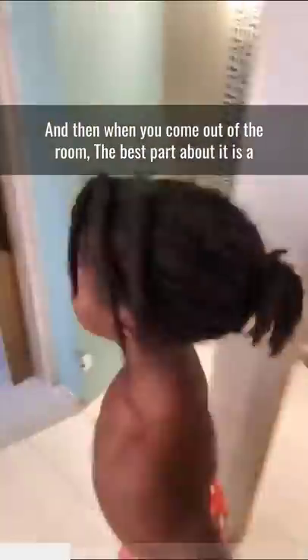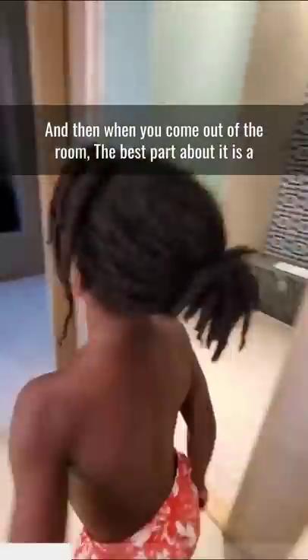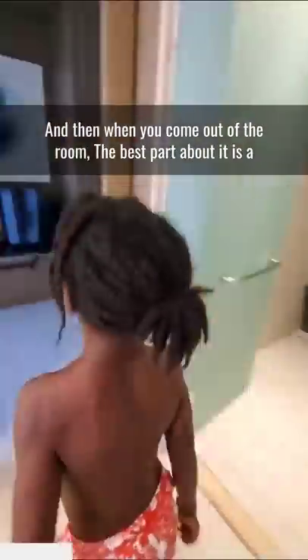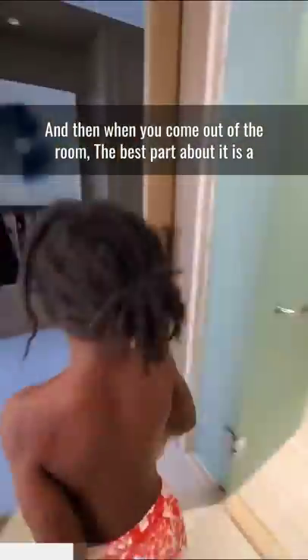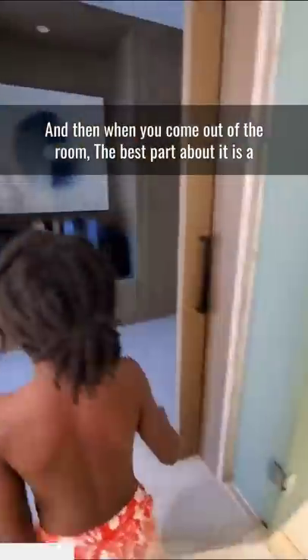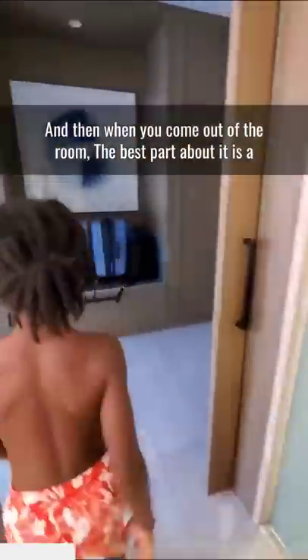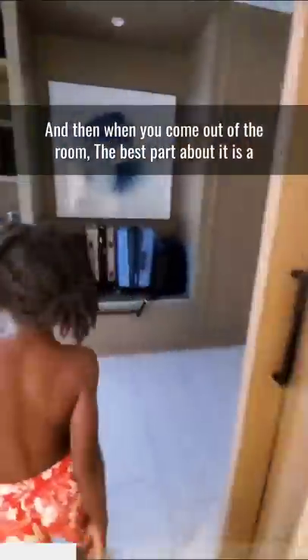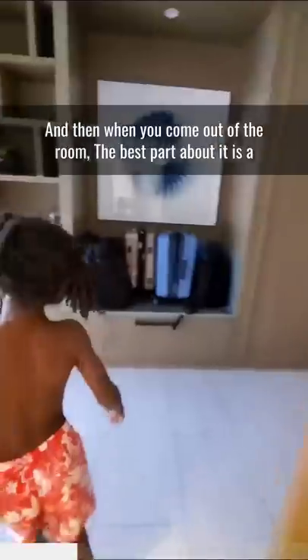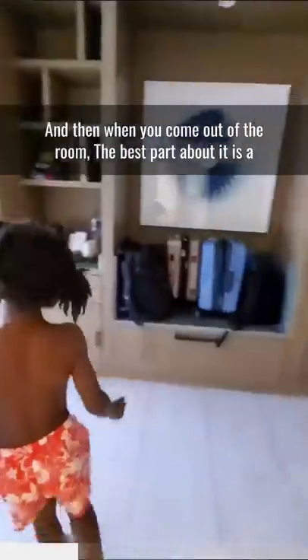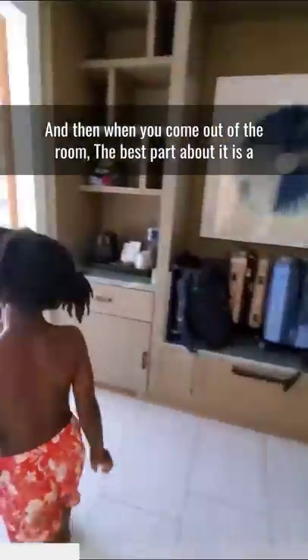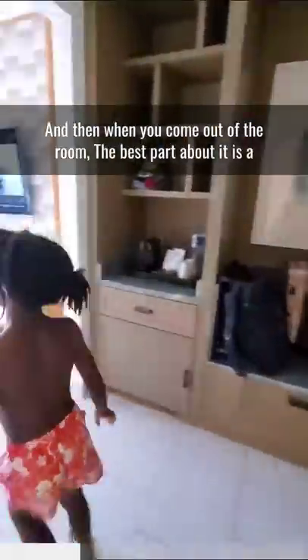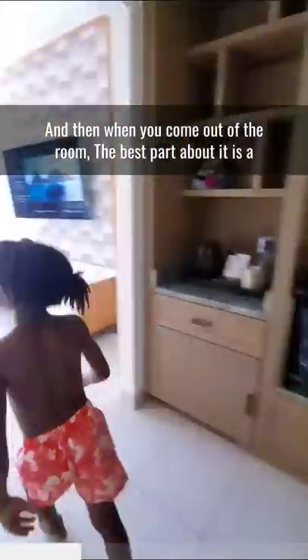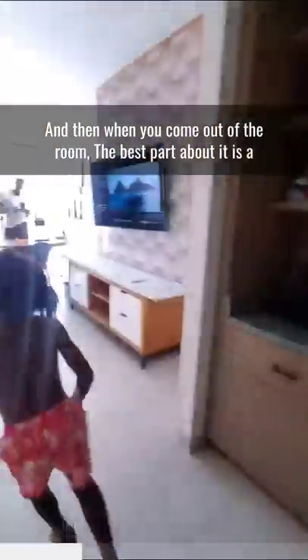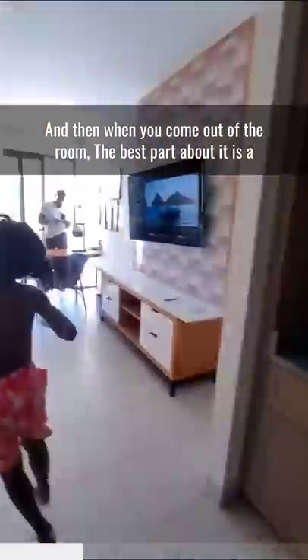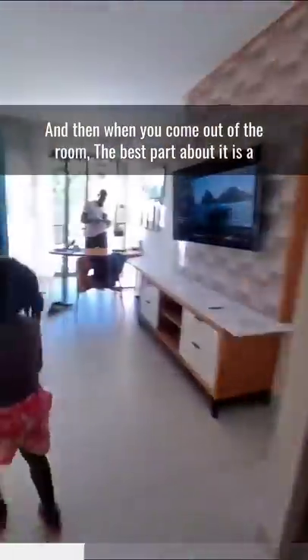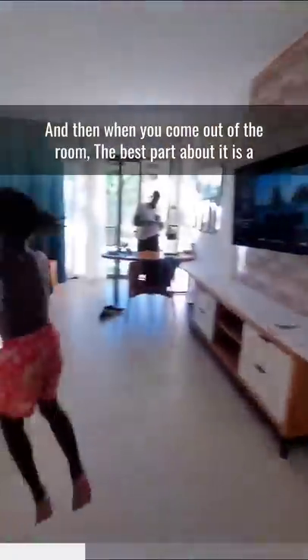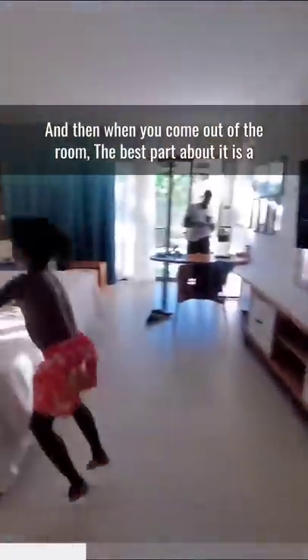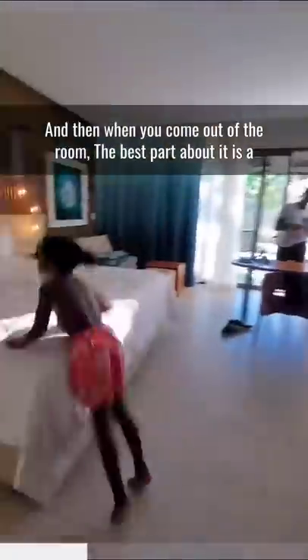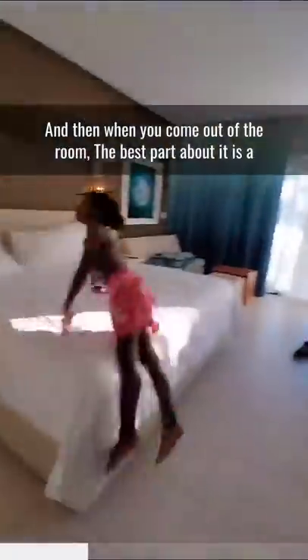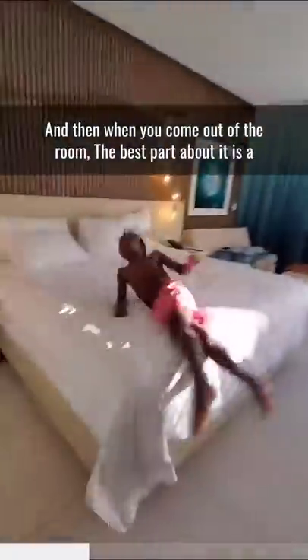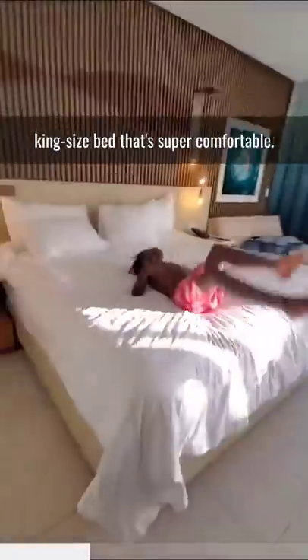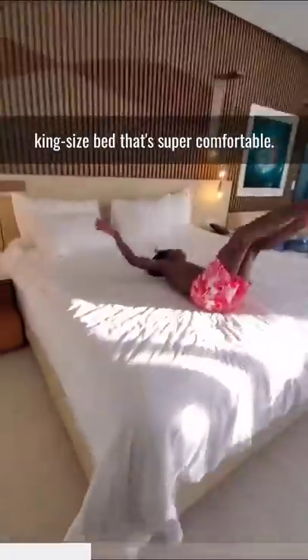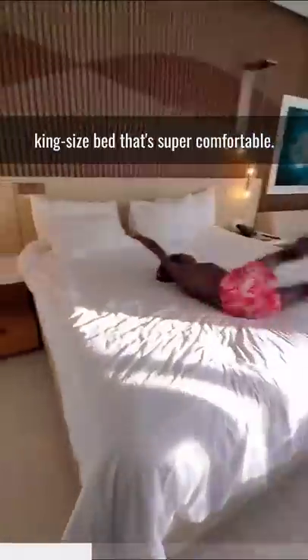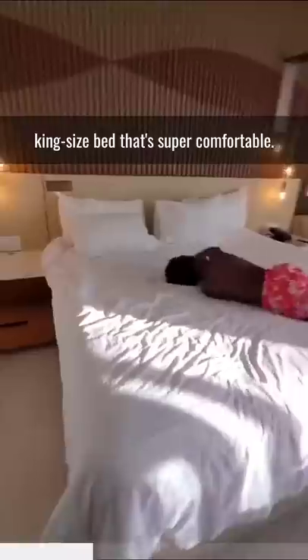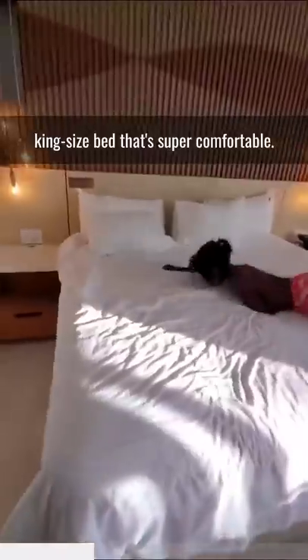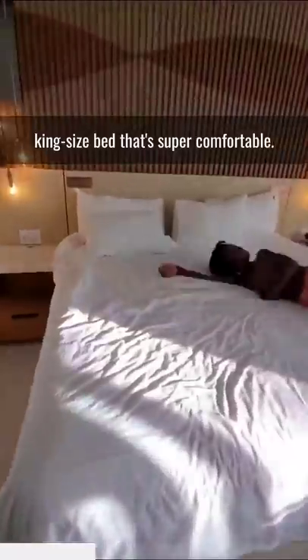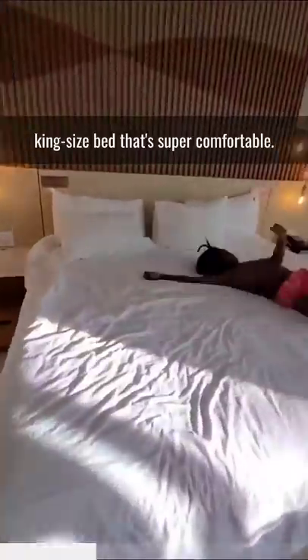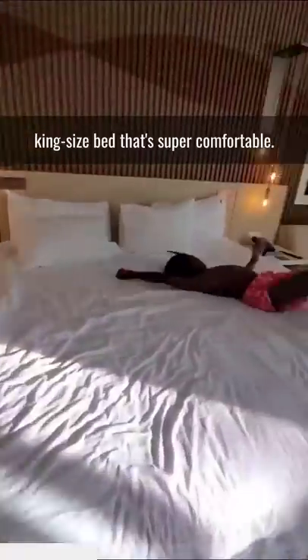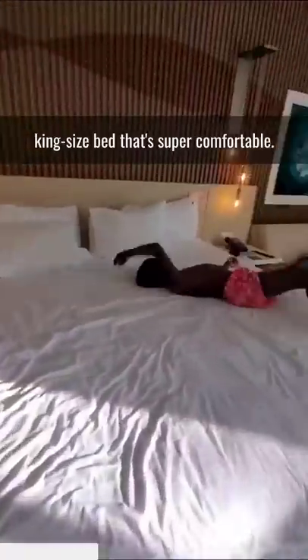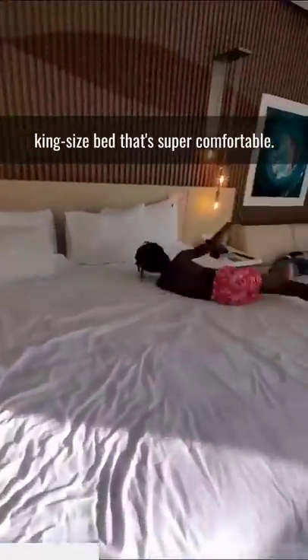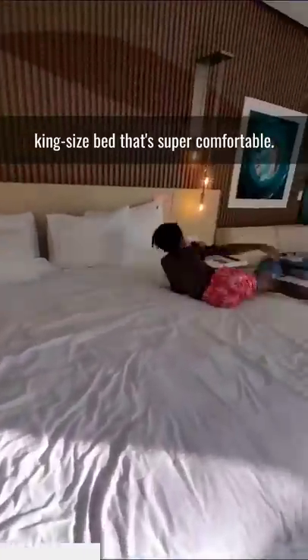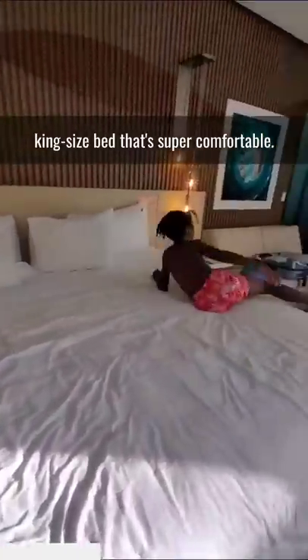And then when you come out of the room, the best part about it is a king-size bed that's super comfortable.